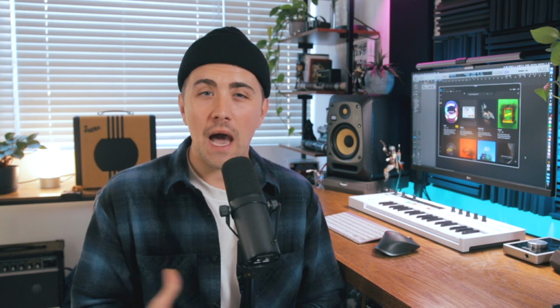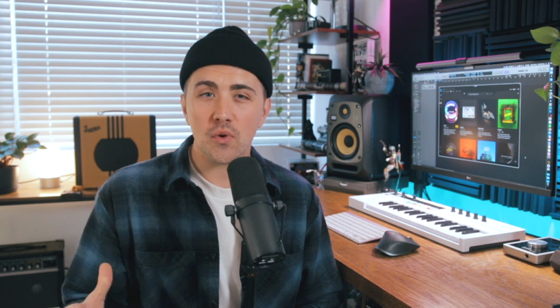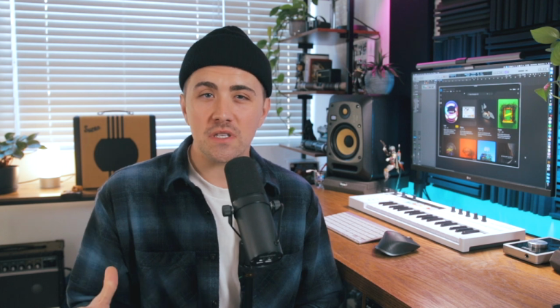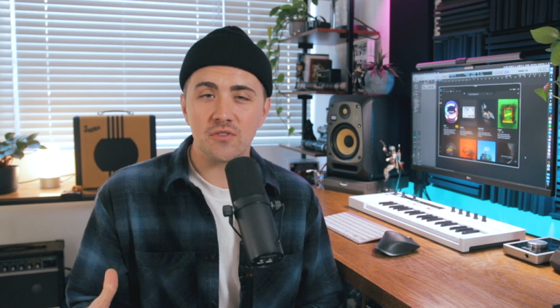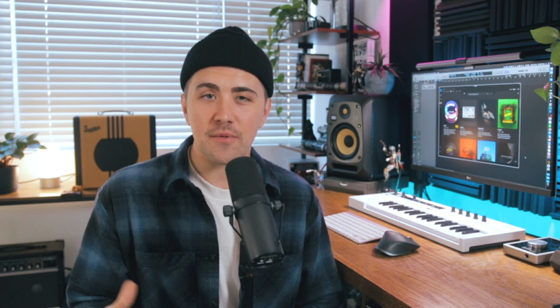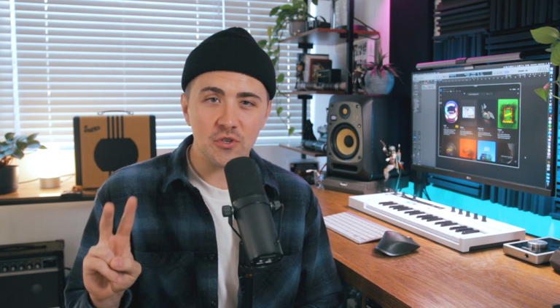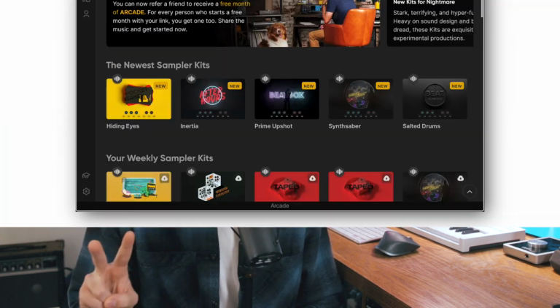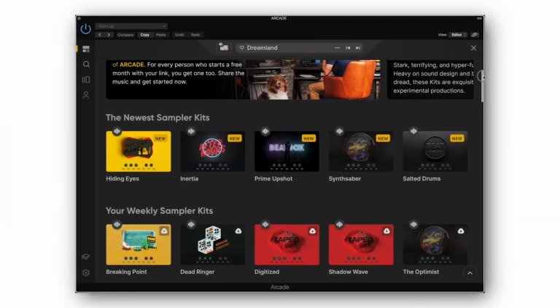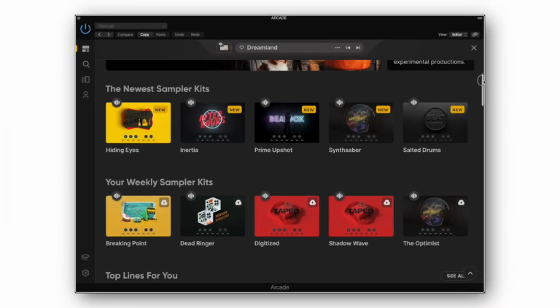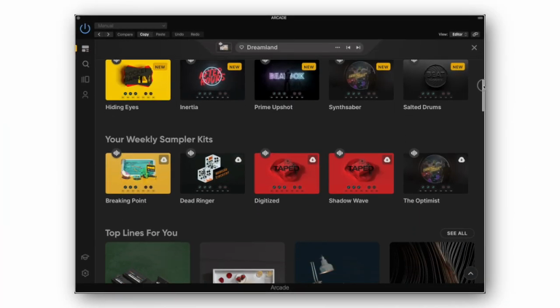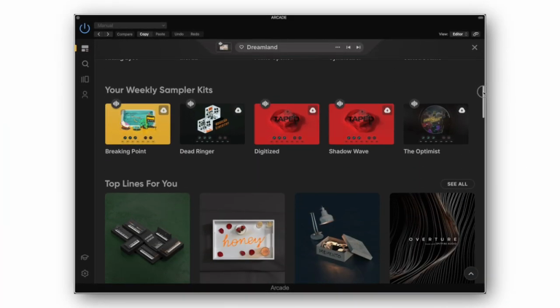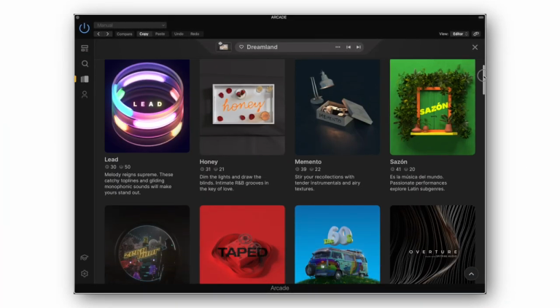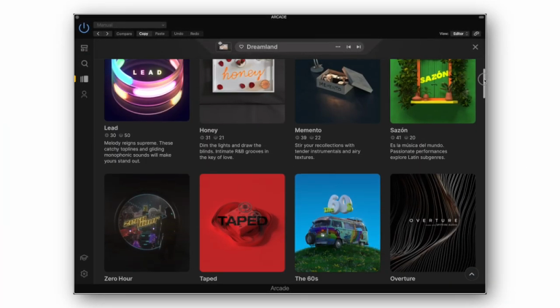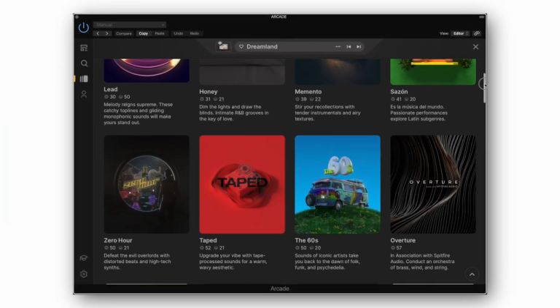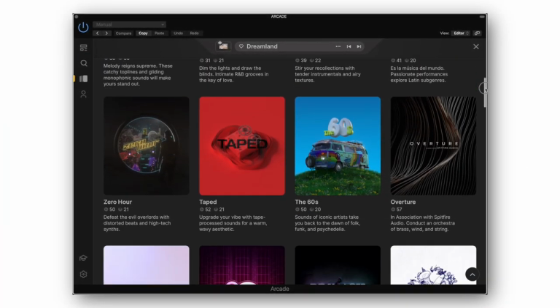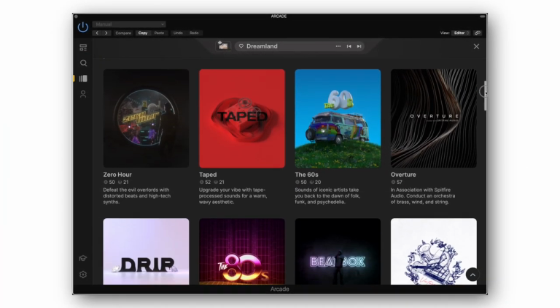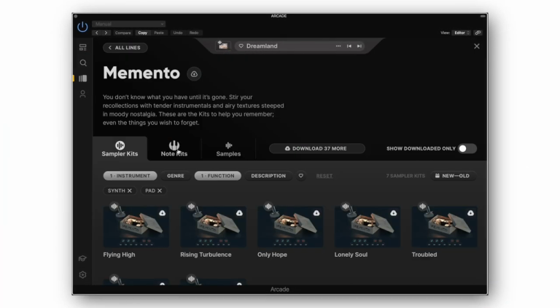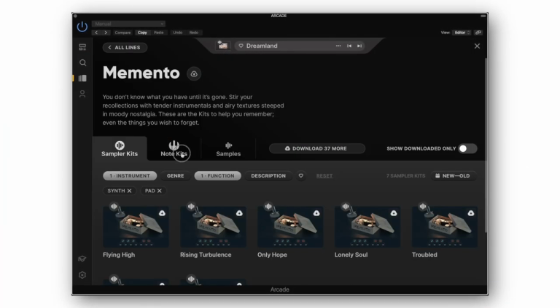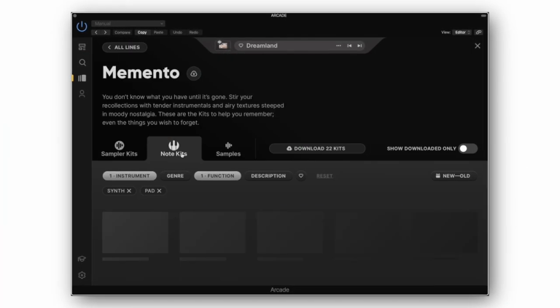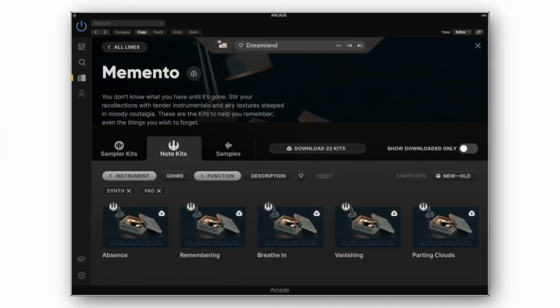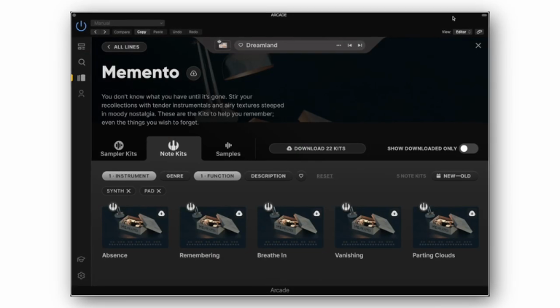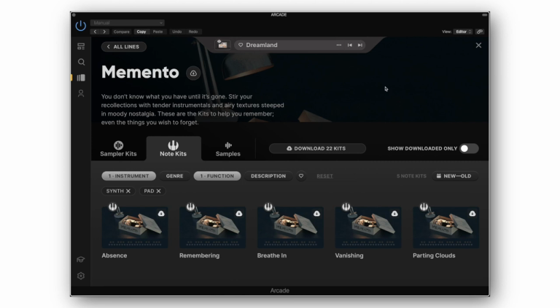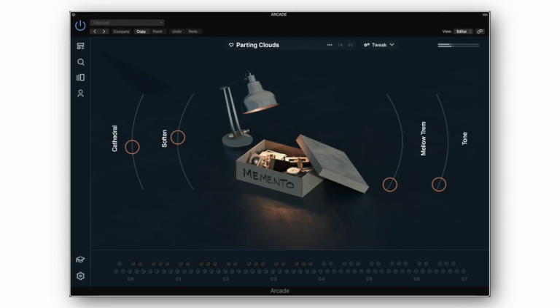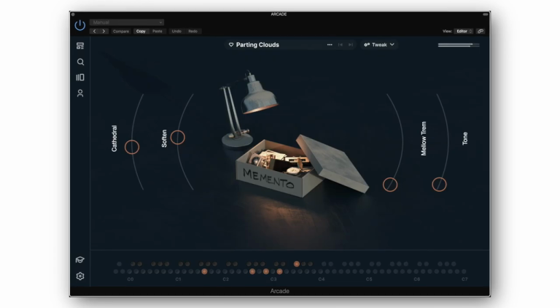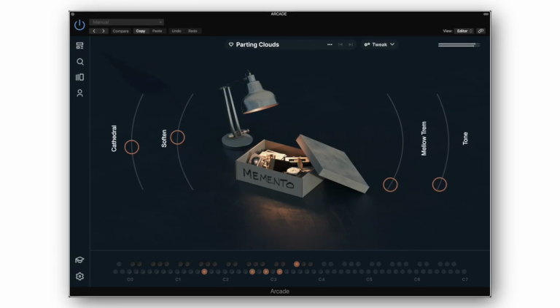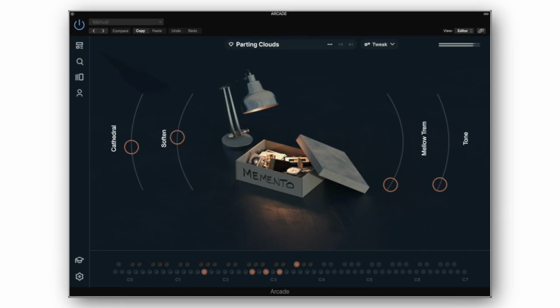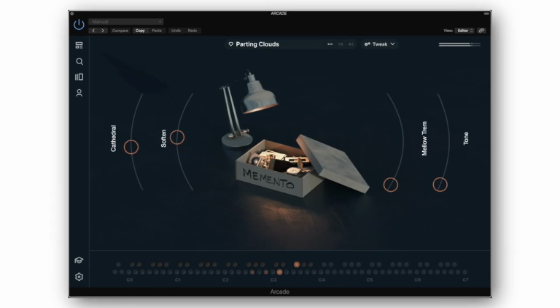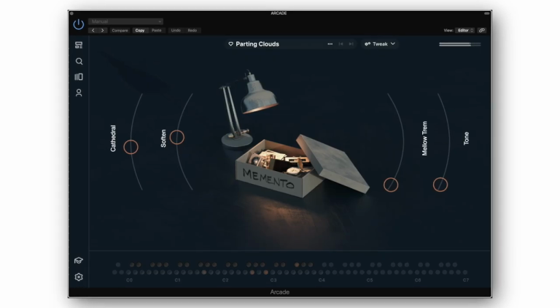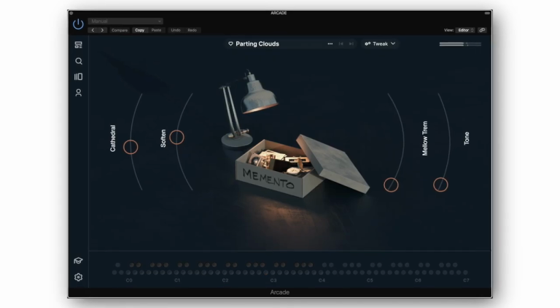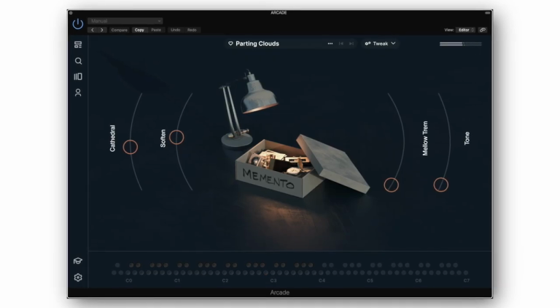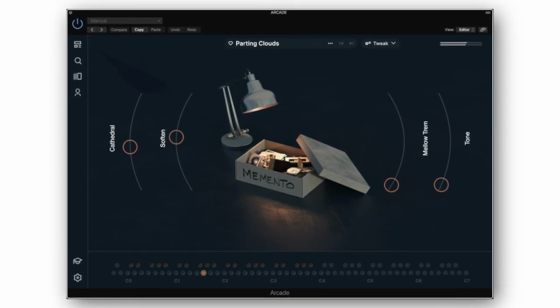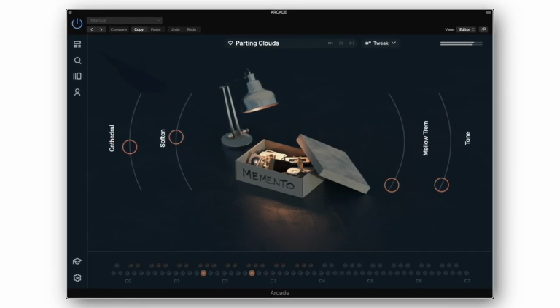Output recently dropped their 2.0 version of Arcade. The big new feature is Note Kits, which allow you to play chords and melodies.